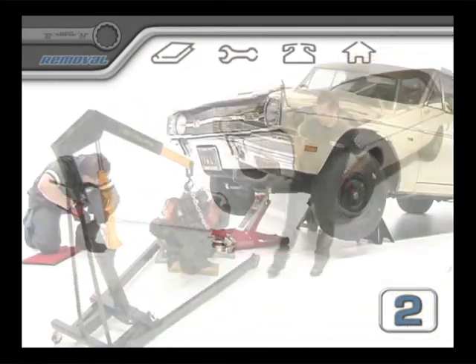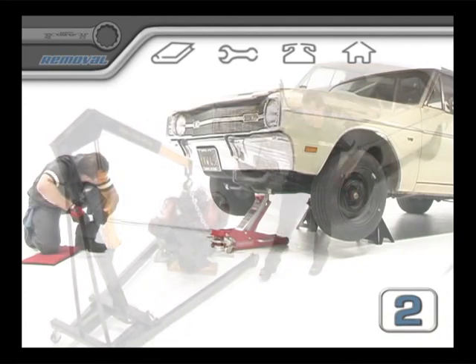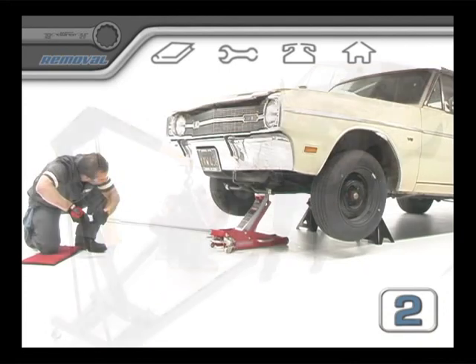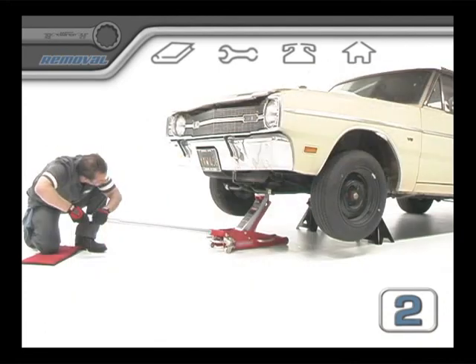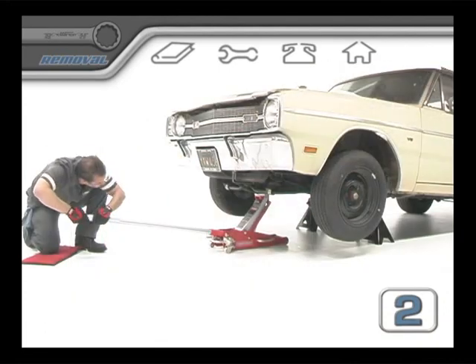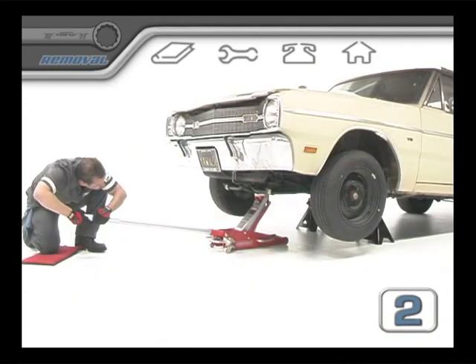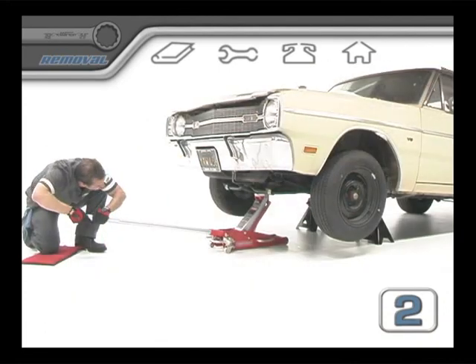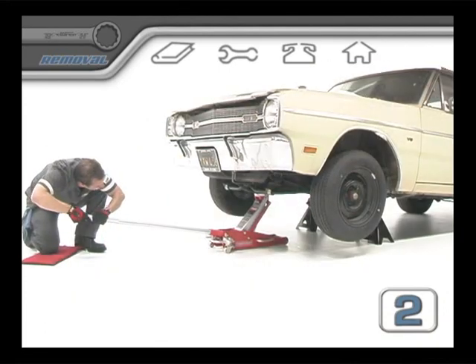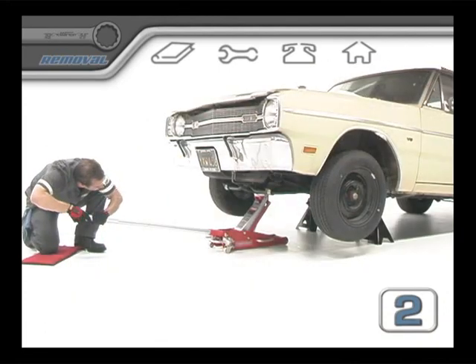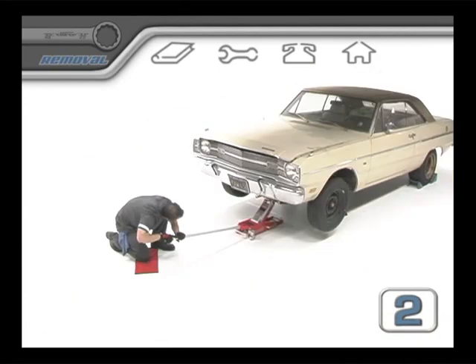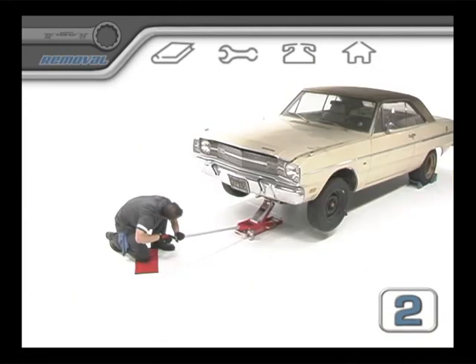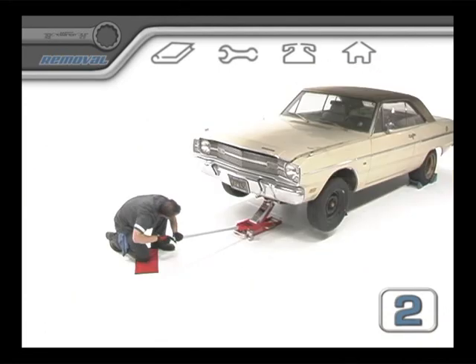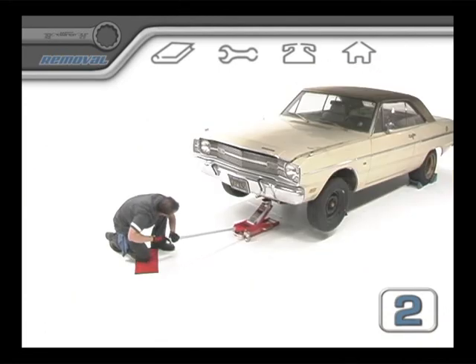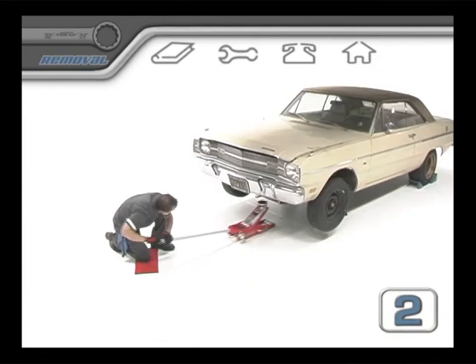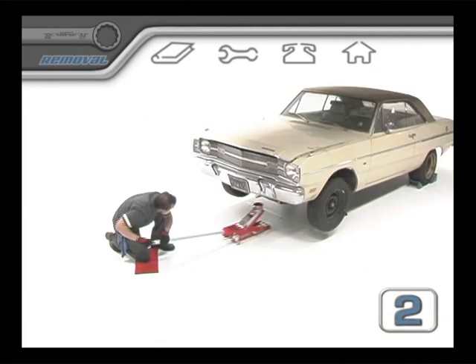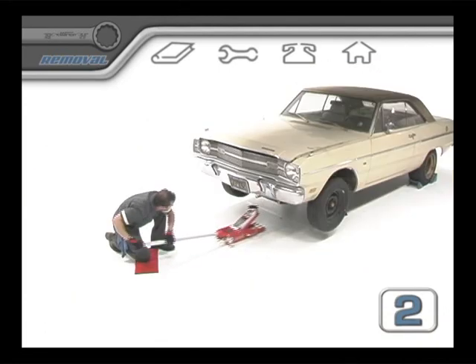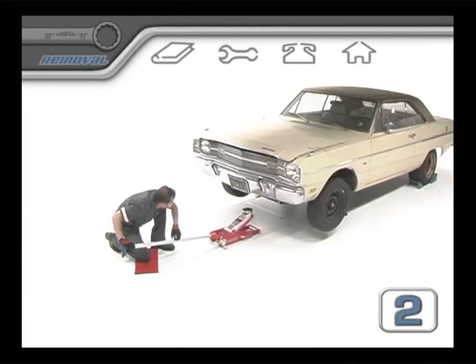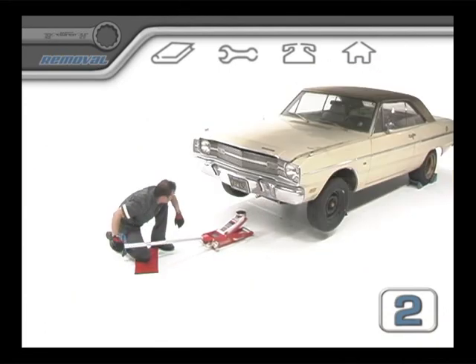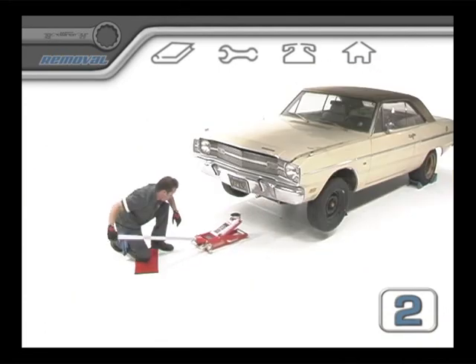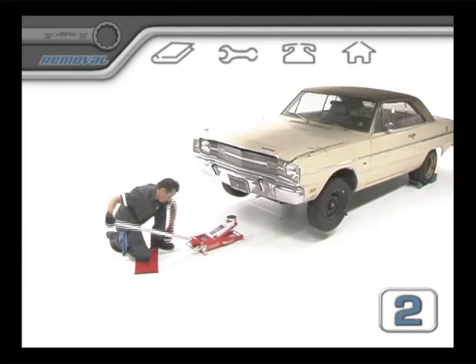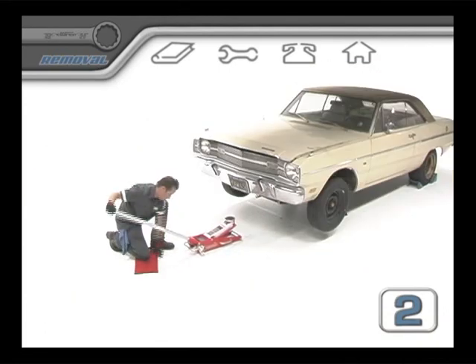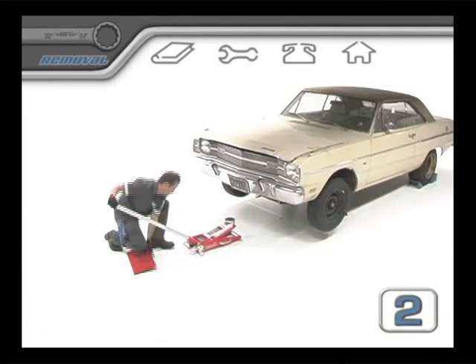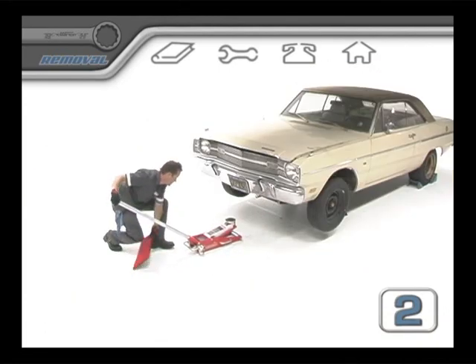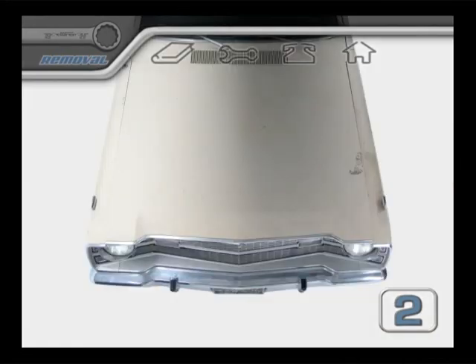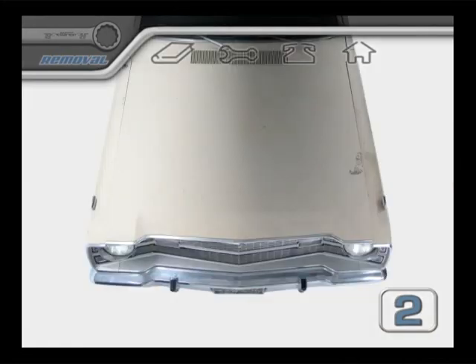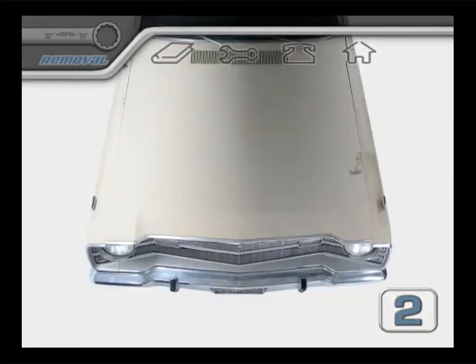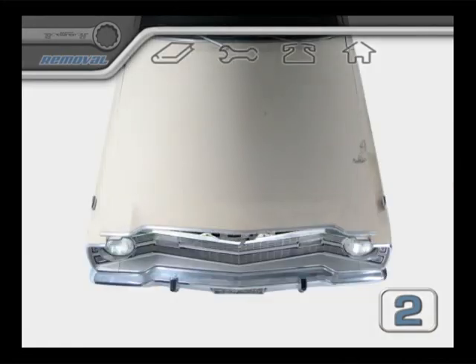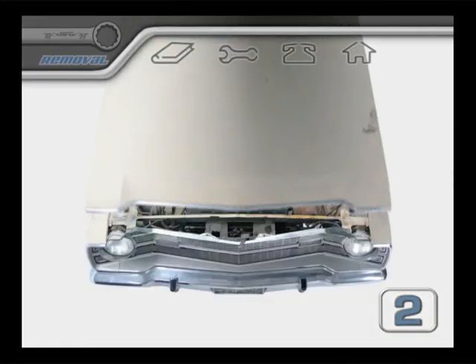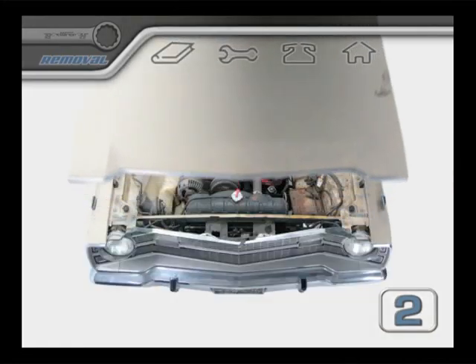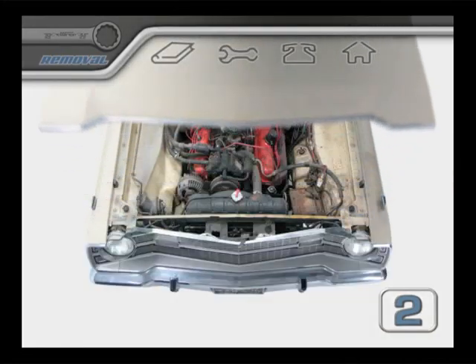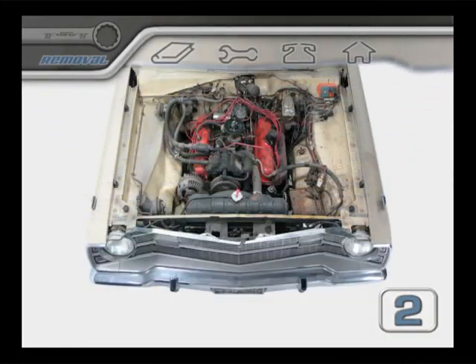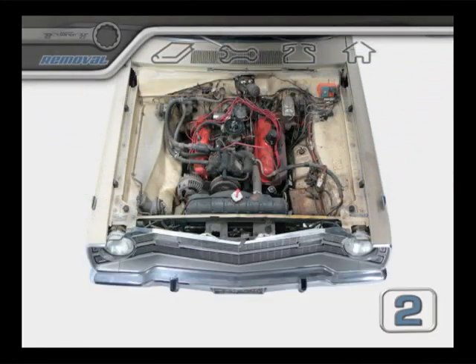Get your vehicle placed, jacked, and secured. Now let's take a look under the hood.